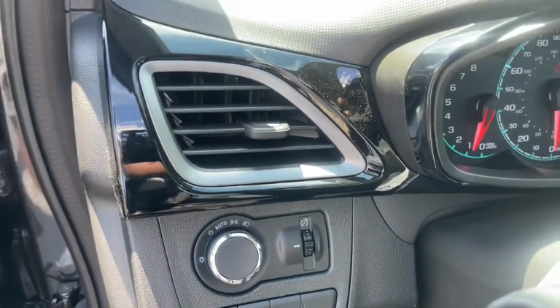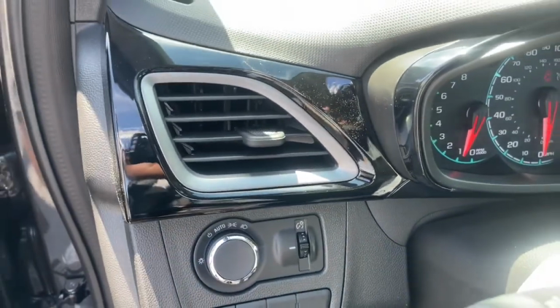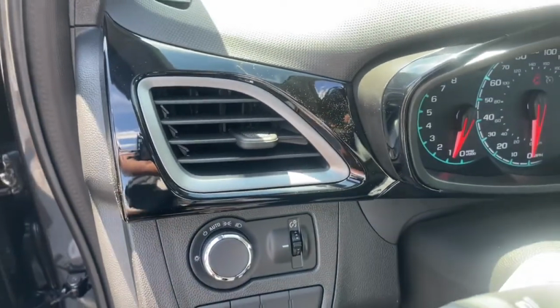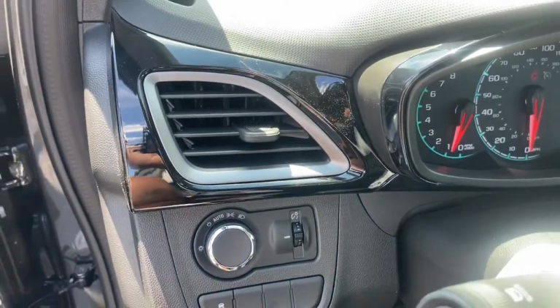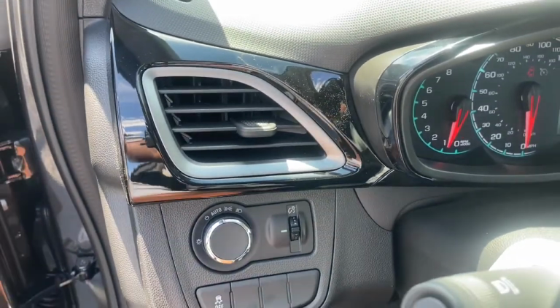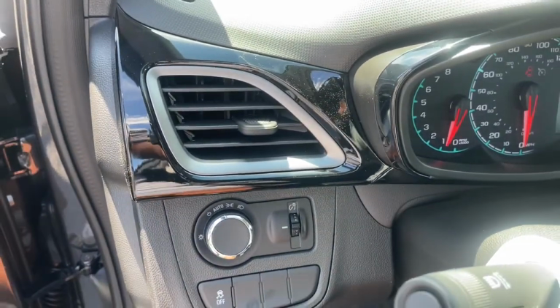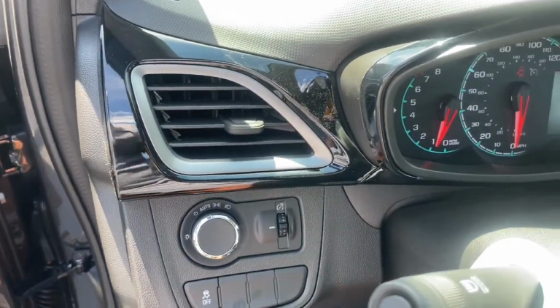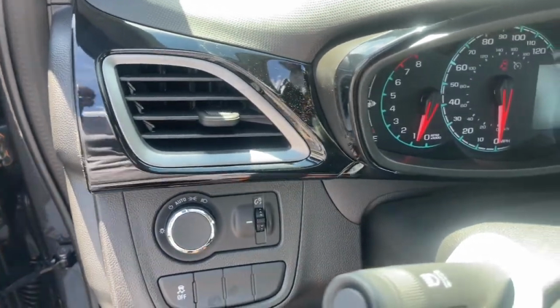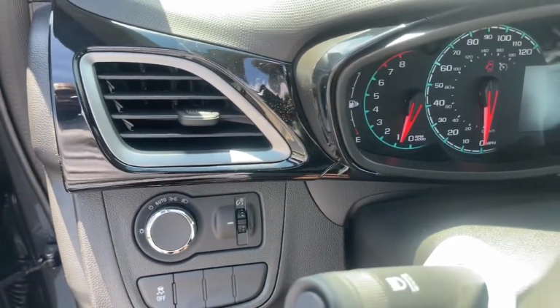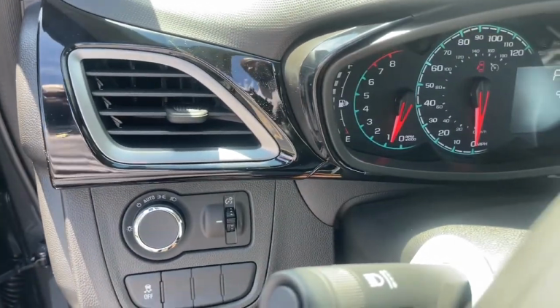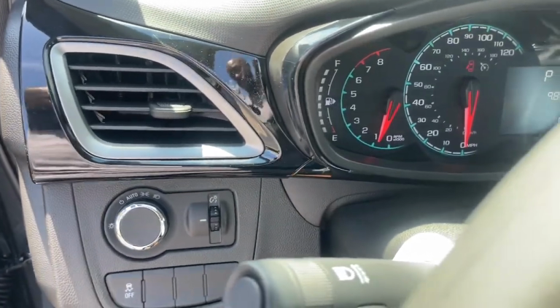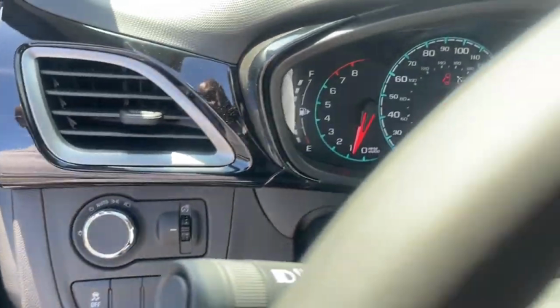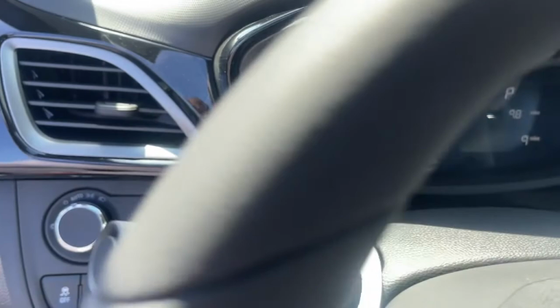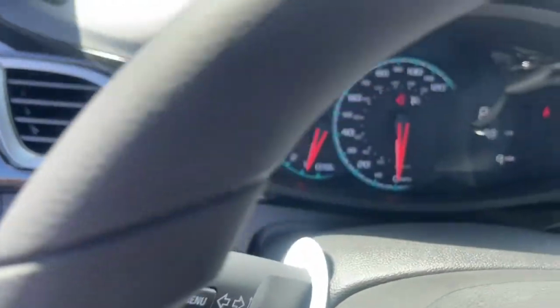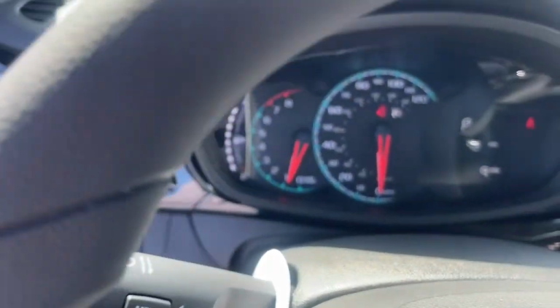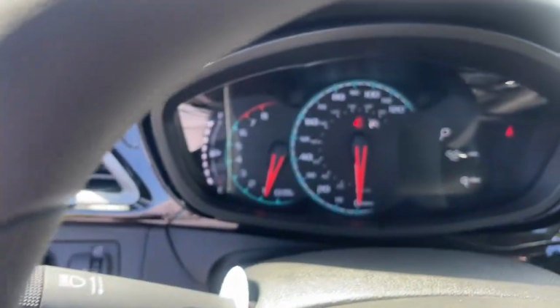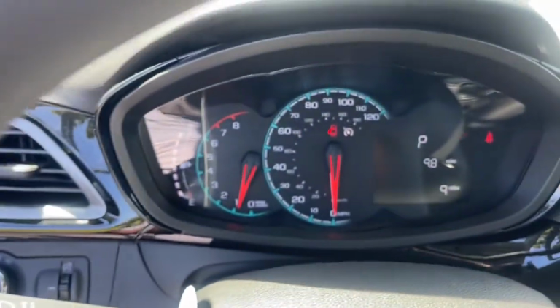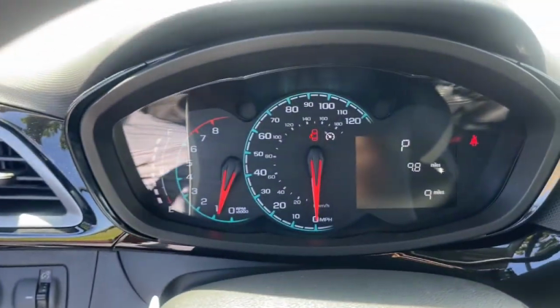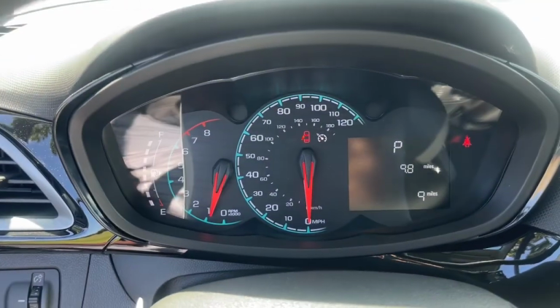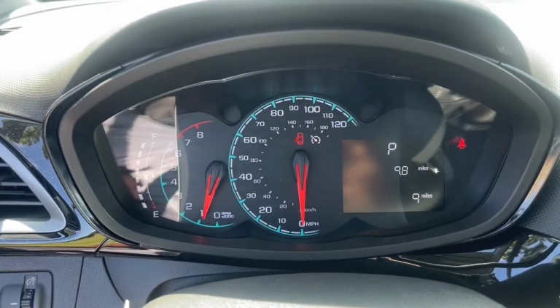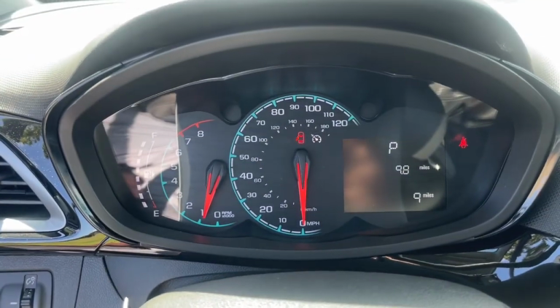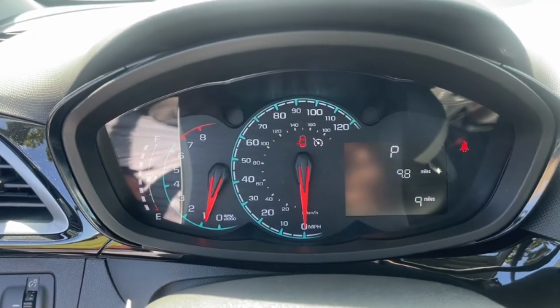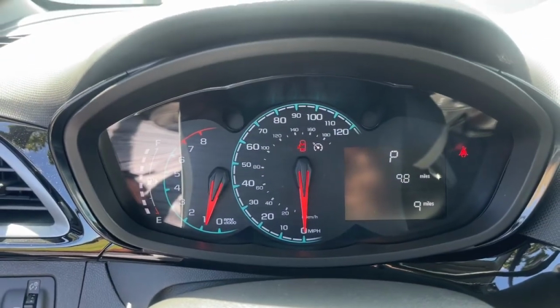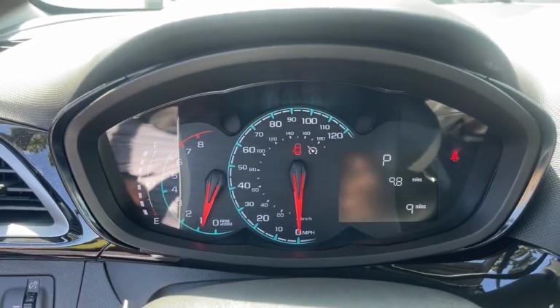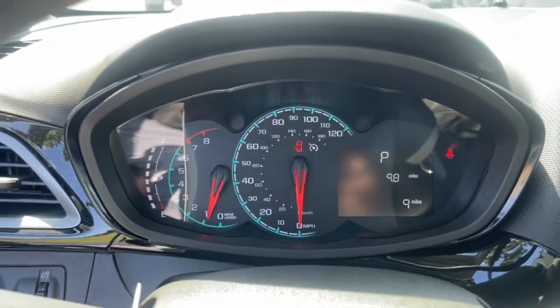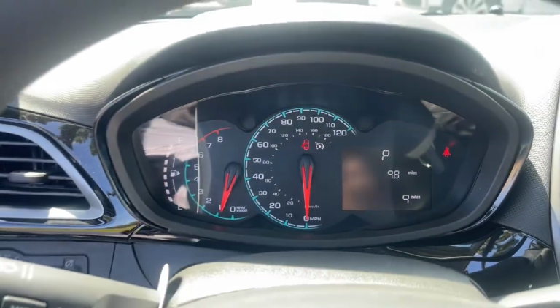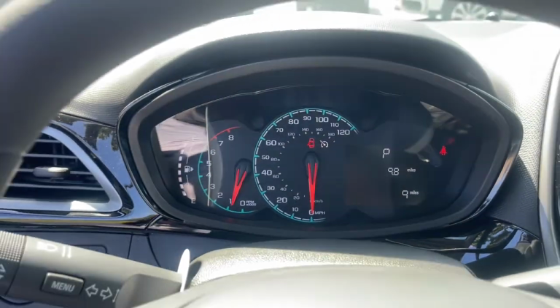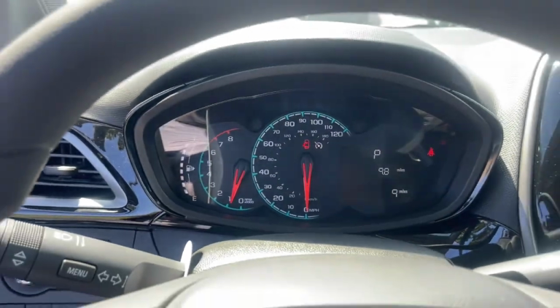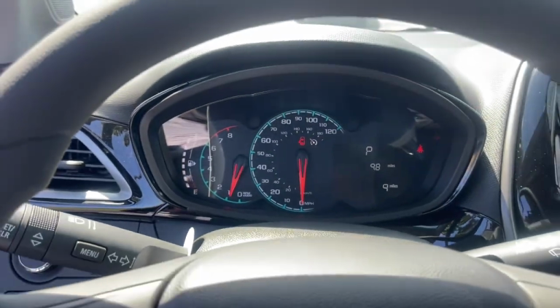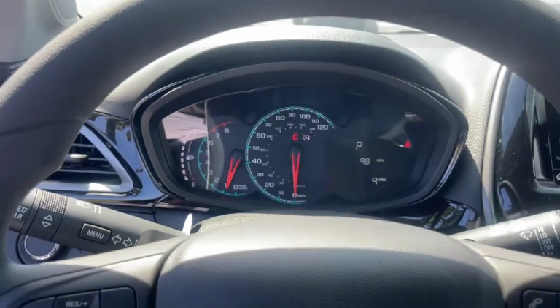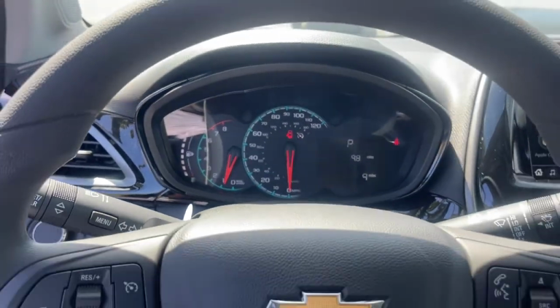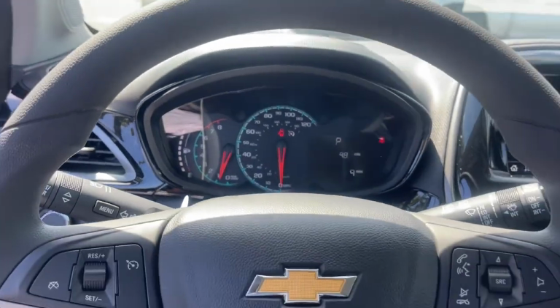Why make life more complicated than it needs to be? The Spark is one of life's simple pleasures. Drive it today.